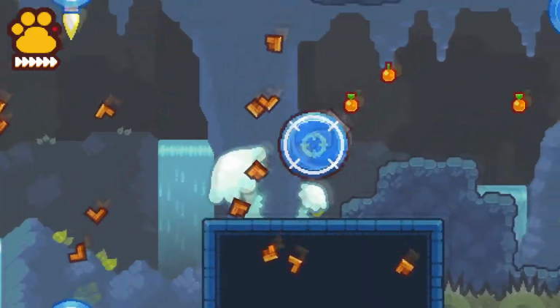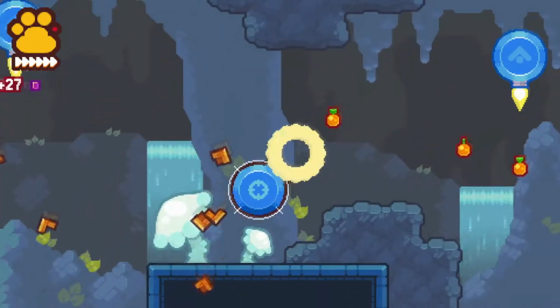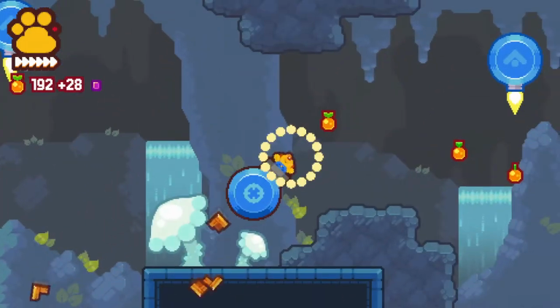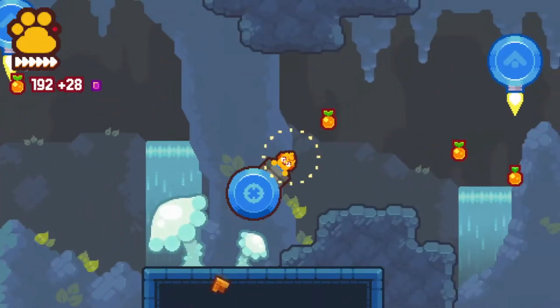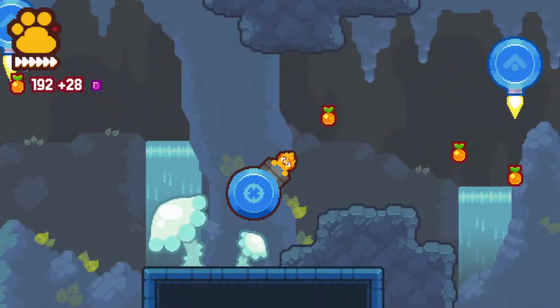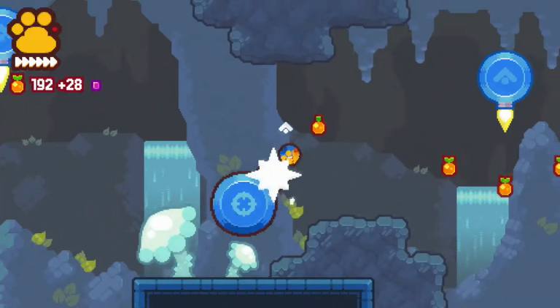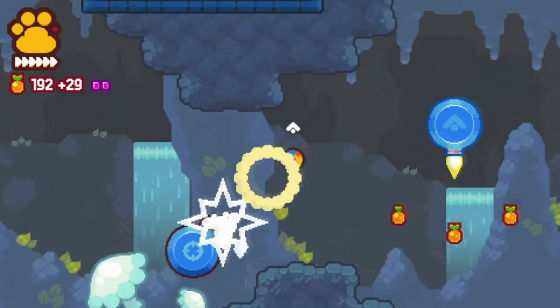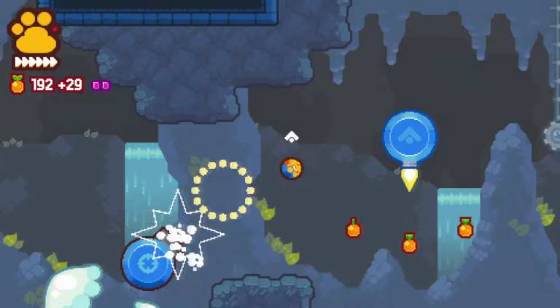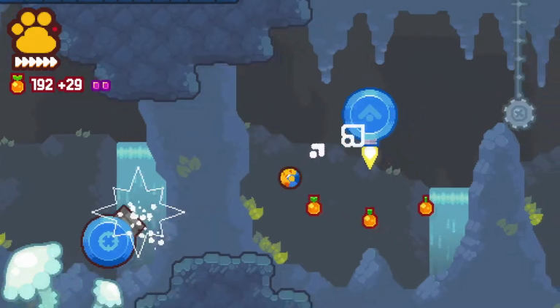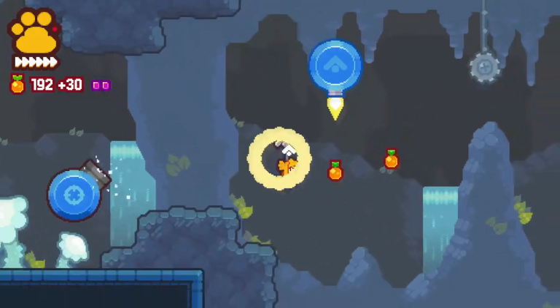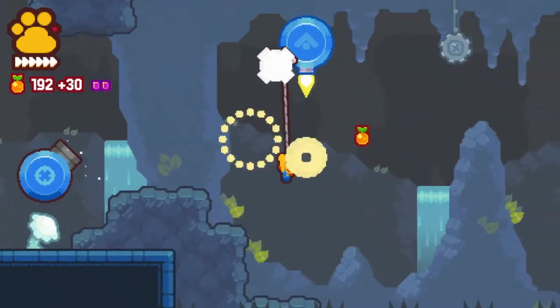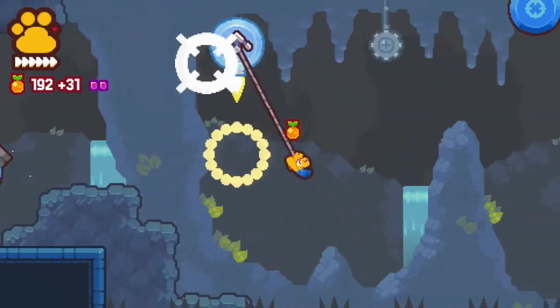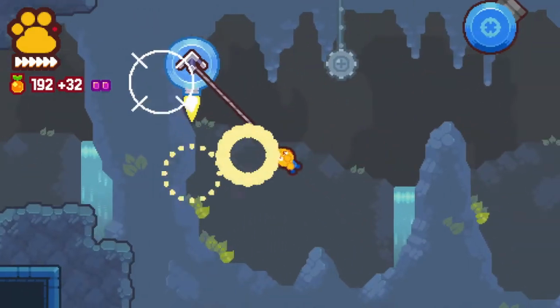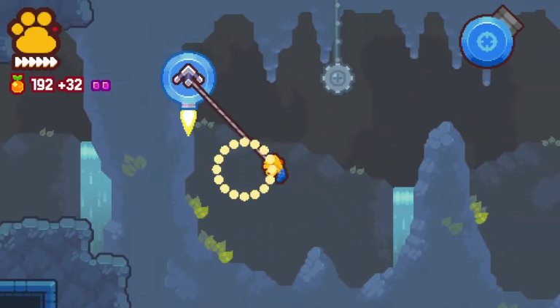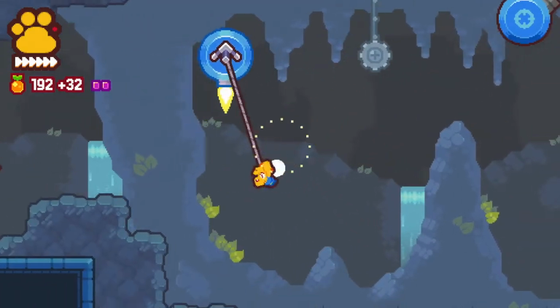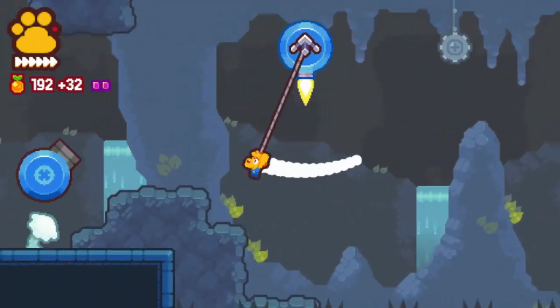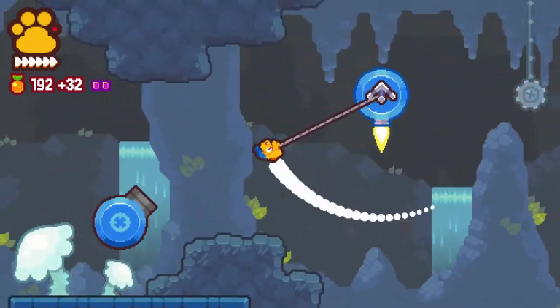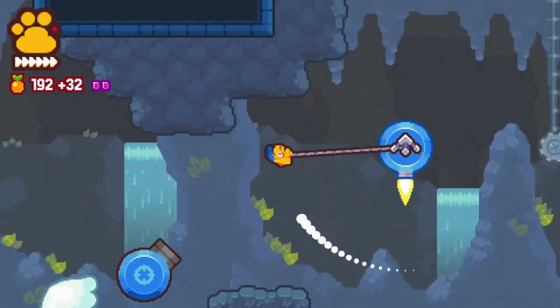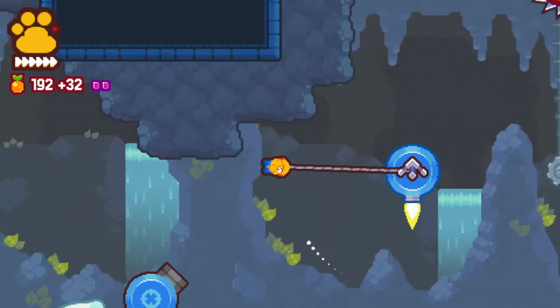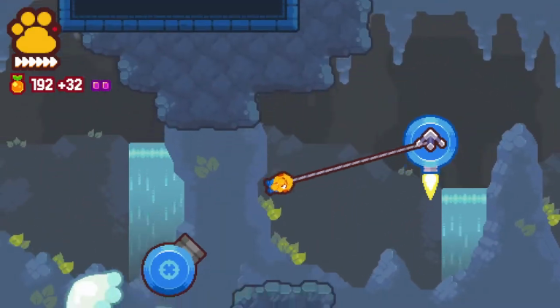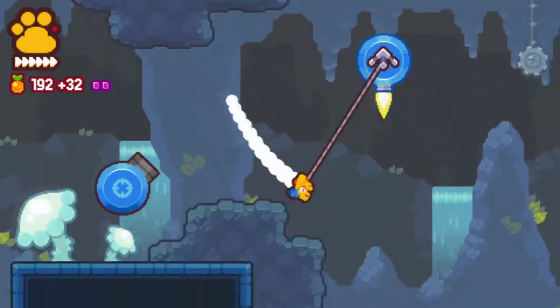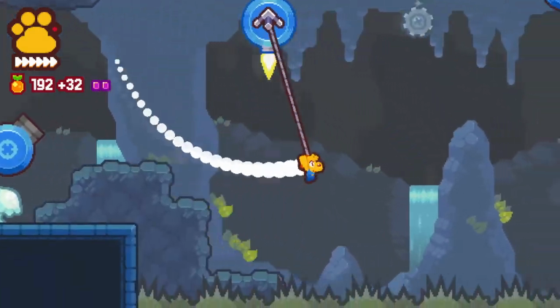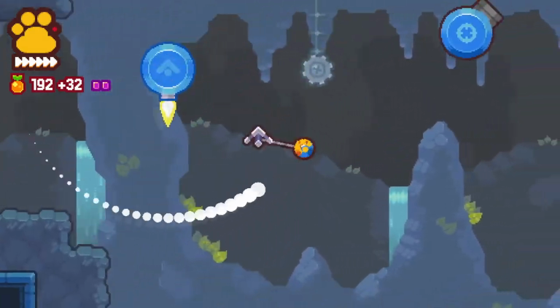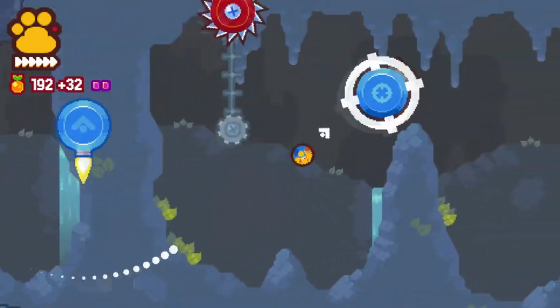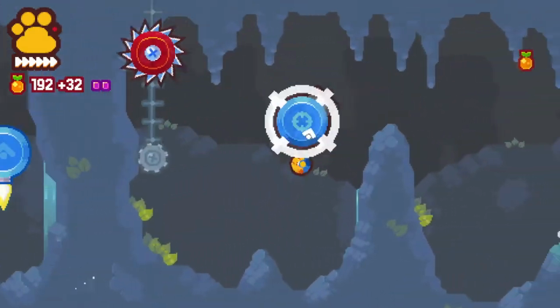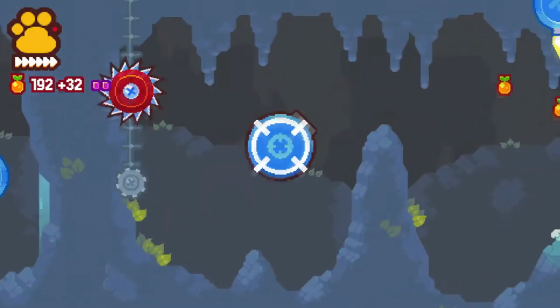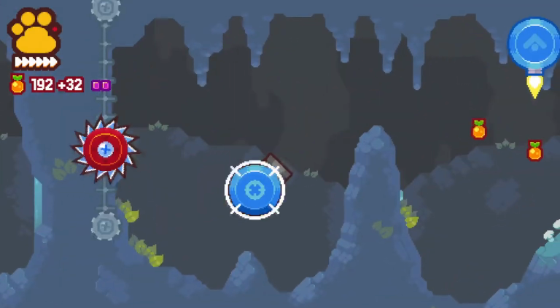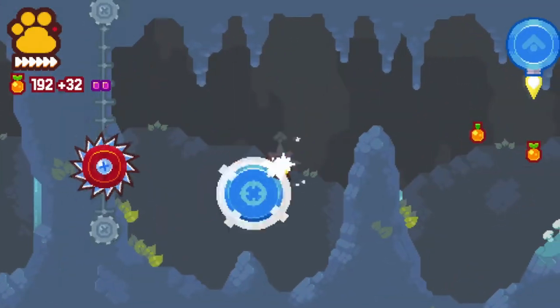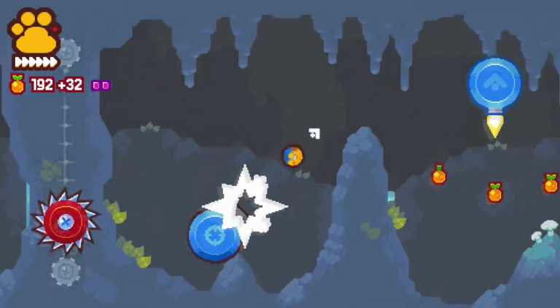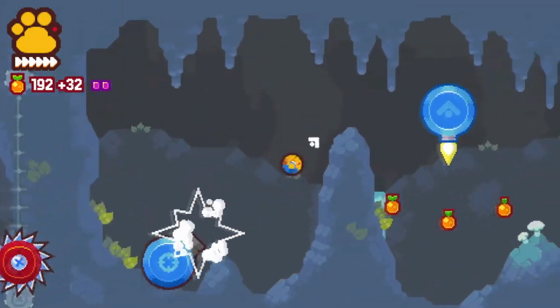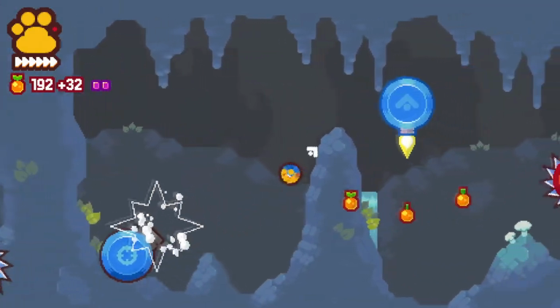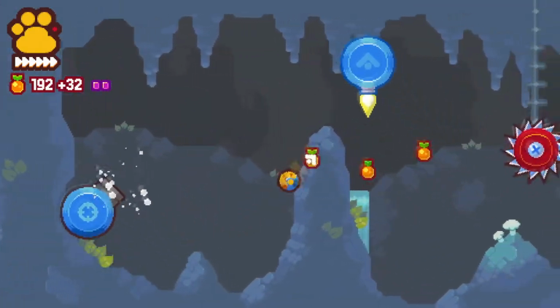Am I going the right way for the gem? I'm assuming so. This feels really cool to do. This kind of platforming you could only really do with a grappling hook like this. Yeah, this is where it was. Cool. Alright, we got everything in this level. Smash! There we go. Alright, we're making our way through.